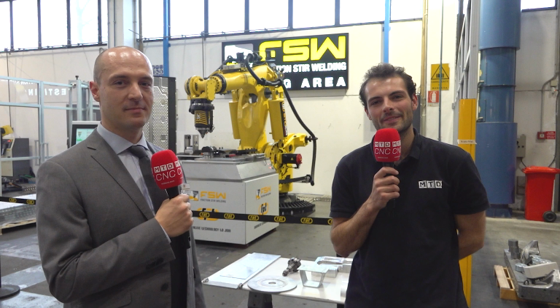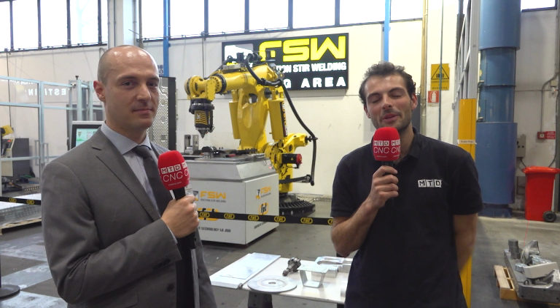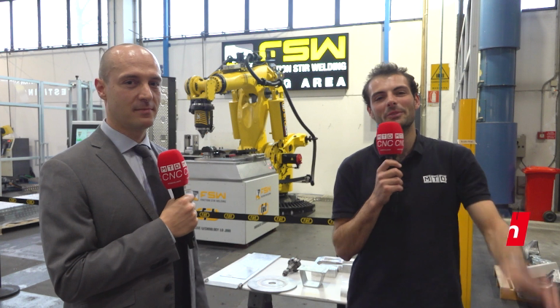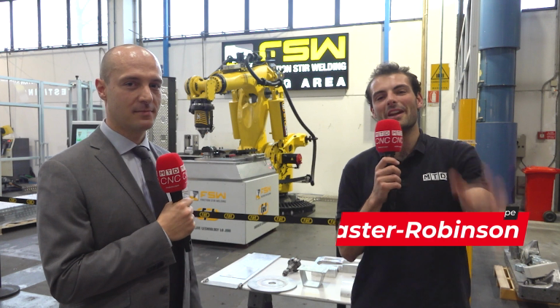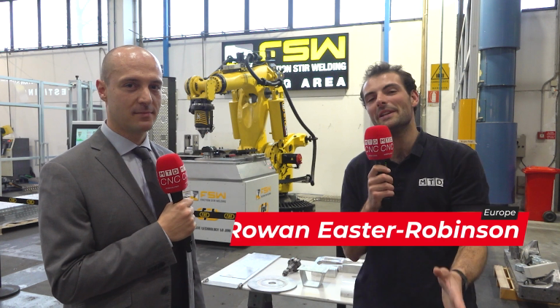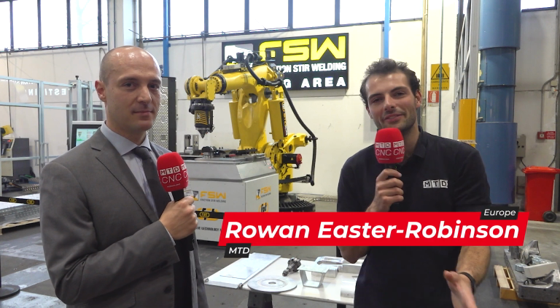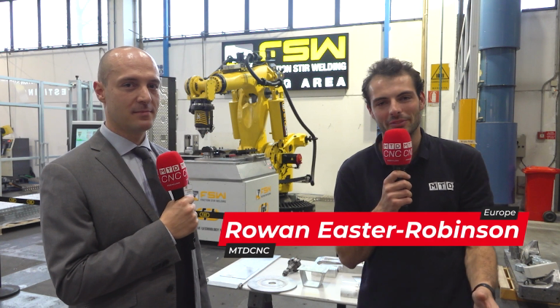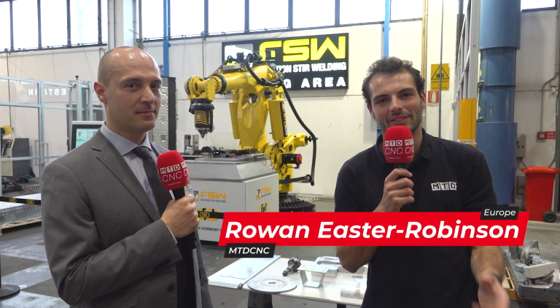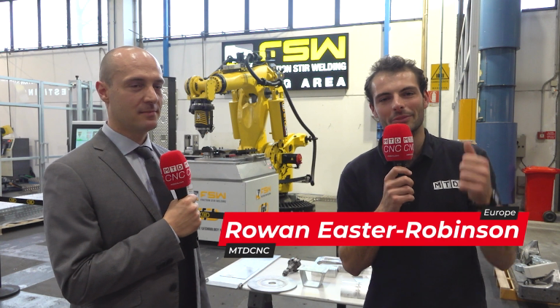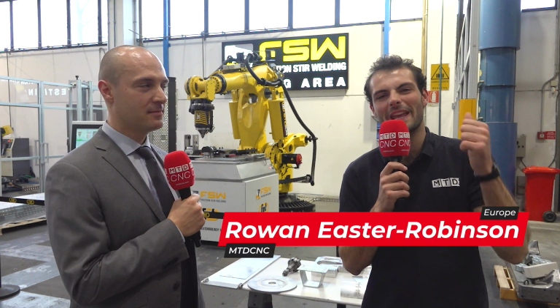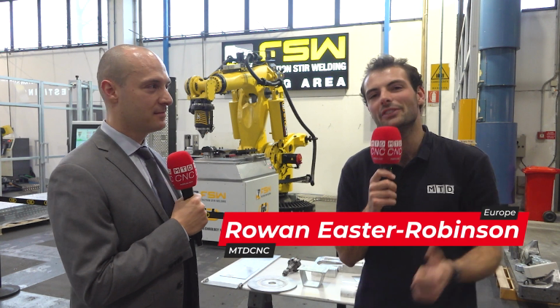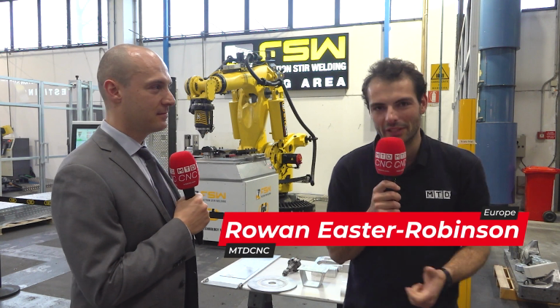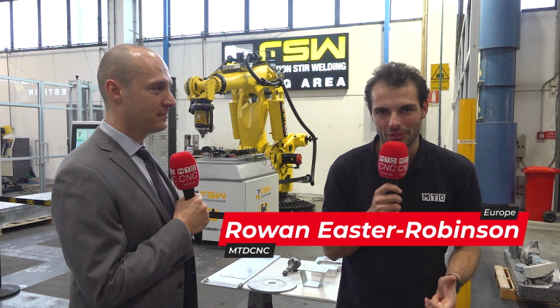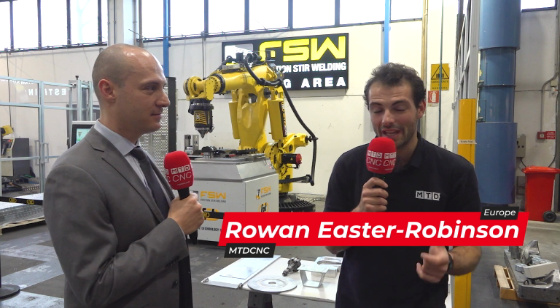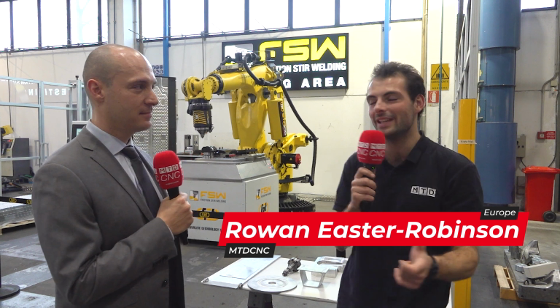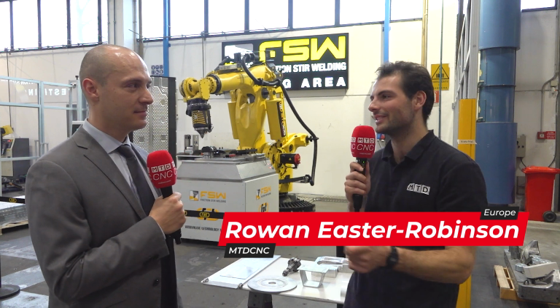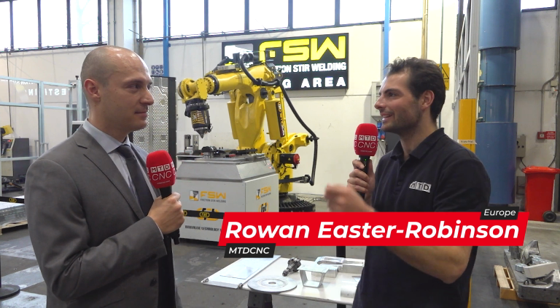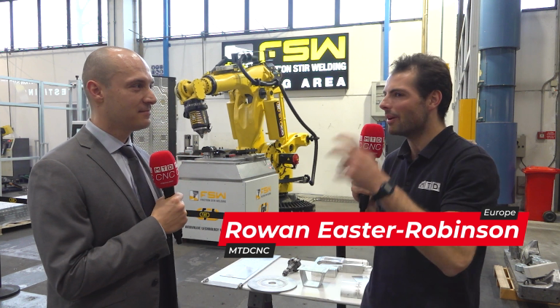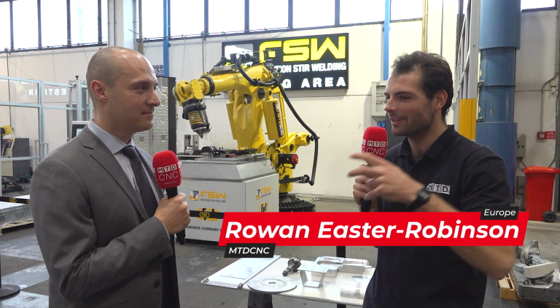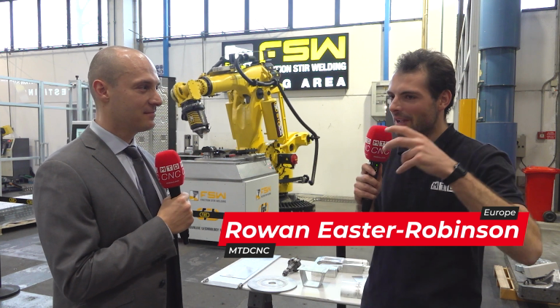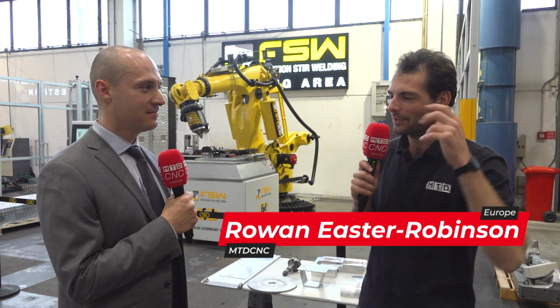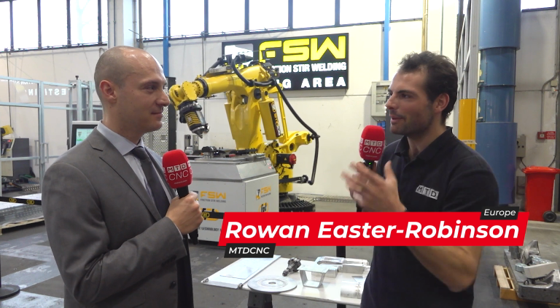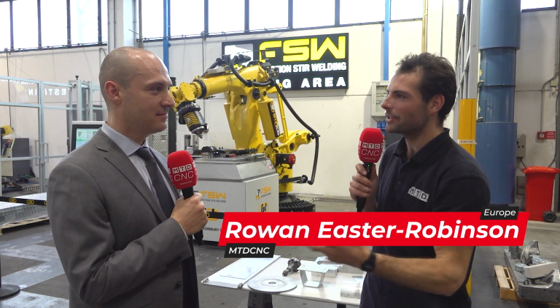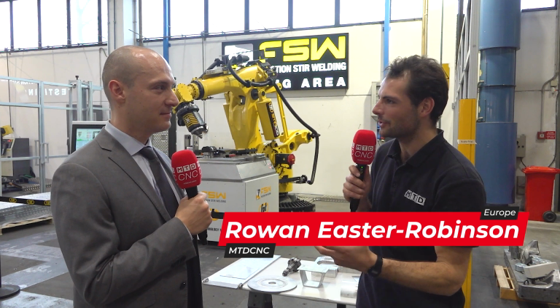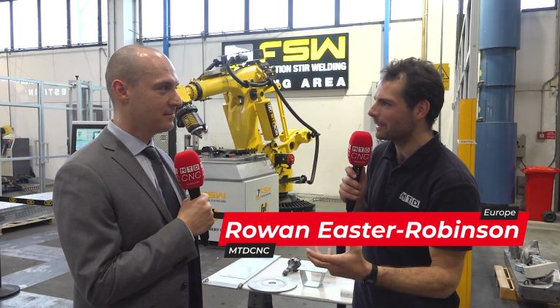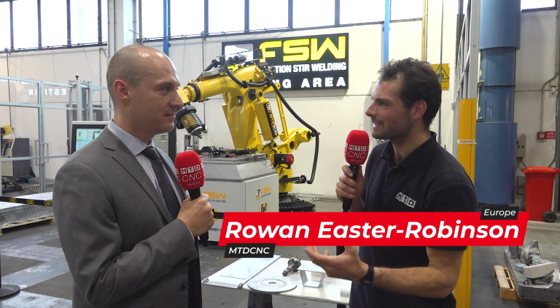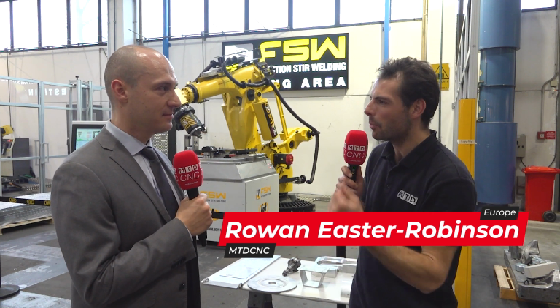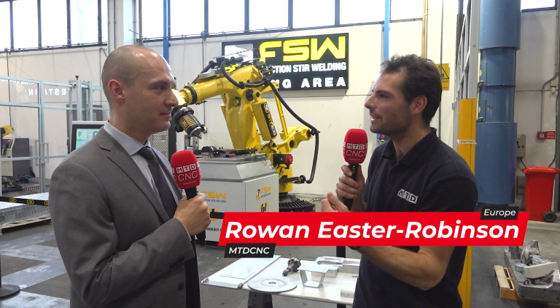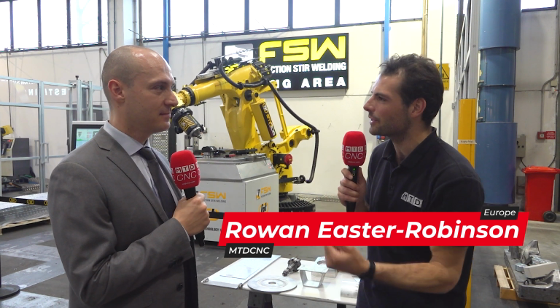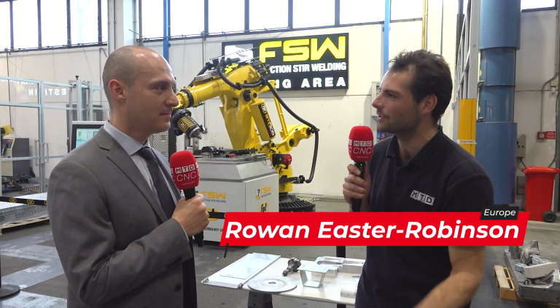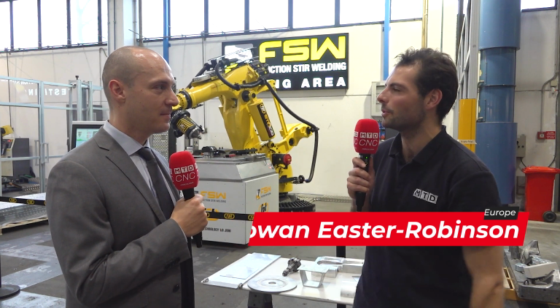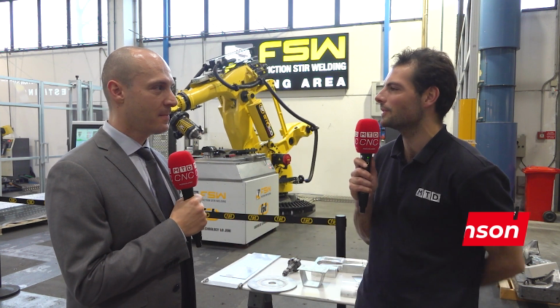We've come to the FPT factory to see some innovative technology here today. Now, Marco, it's all about friction stir welding today. What is friction stir welding?